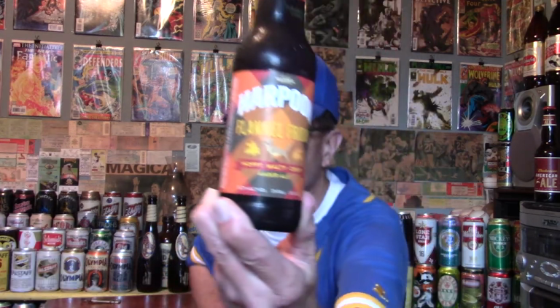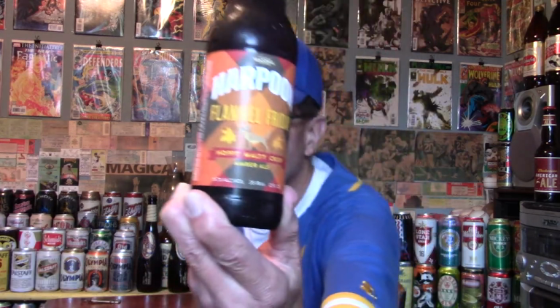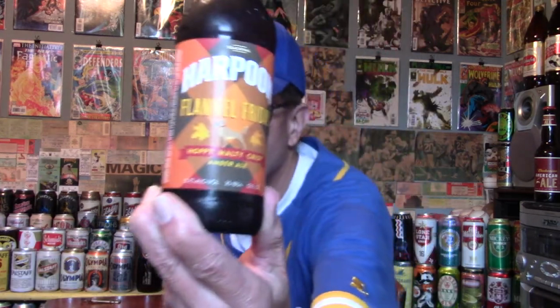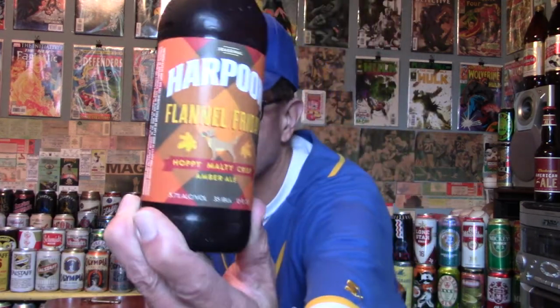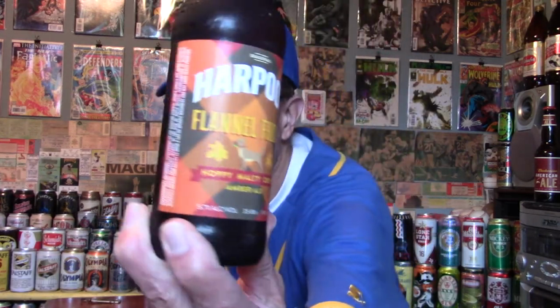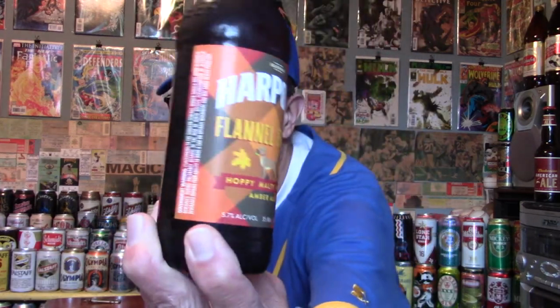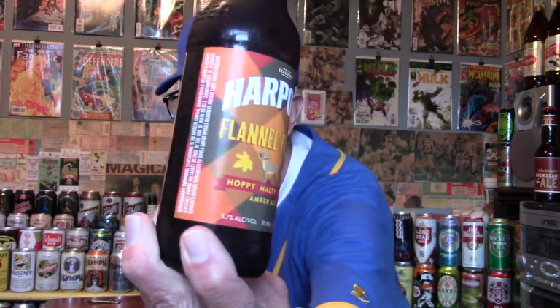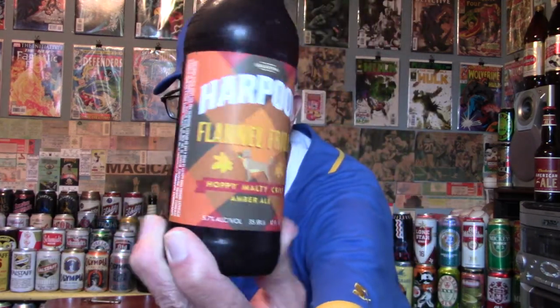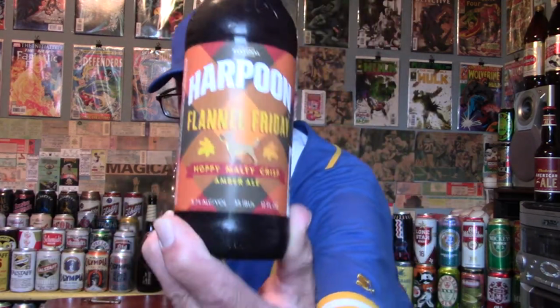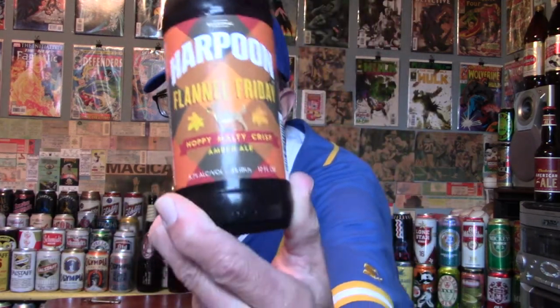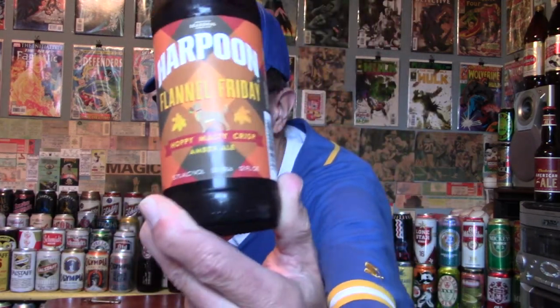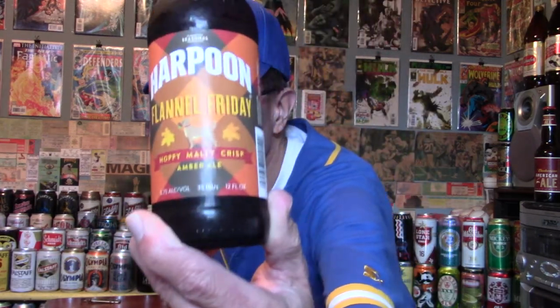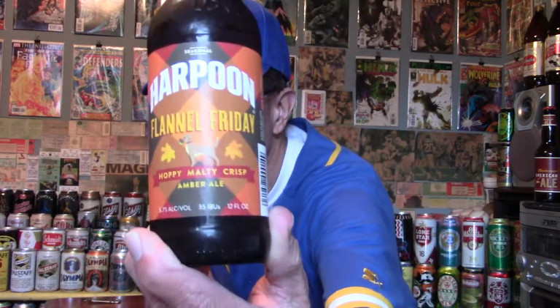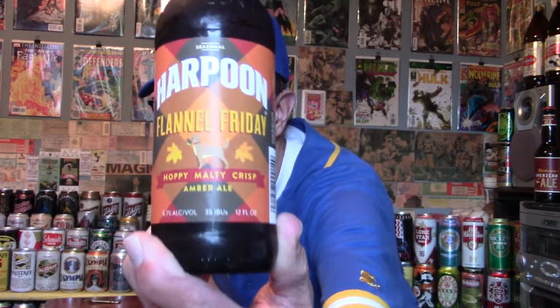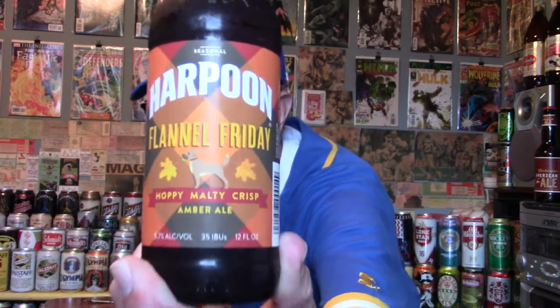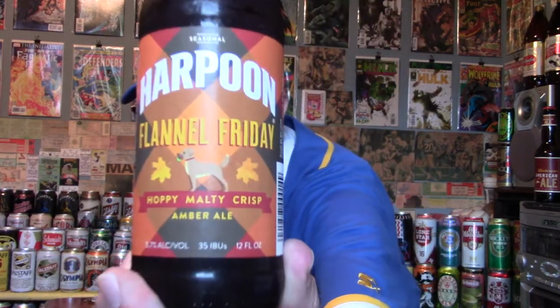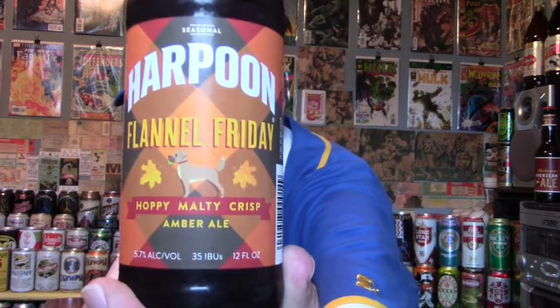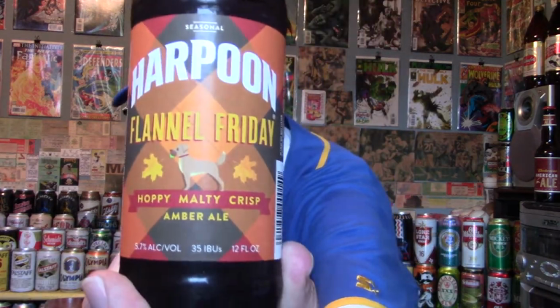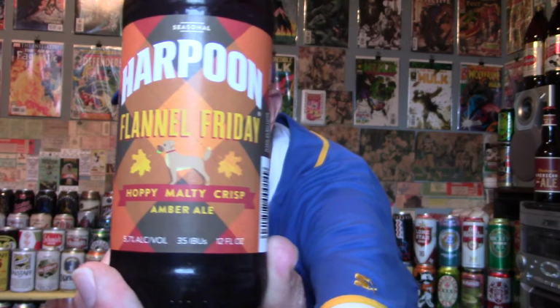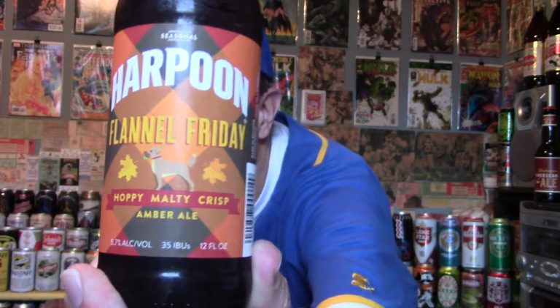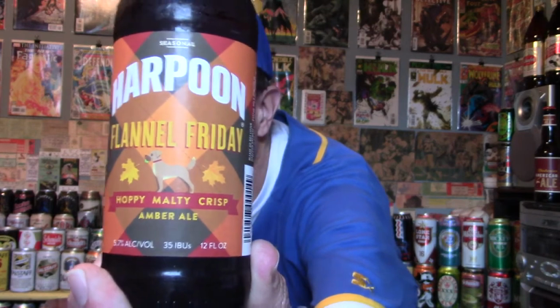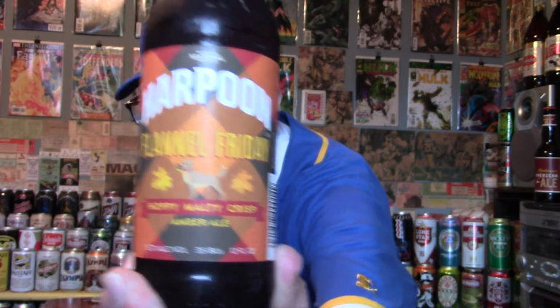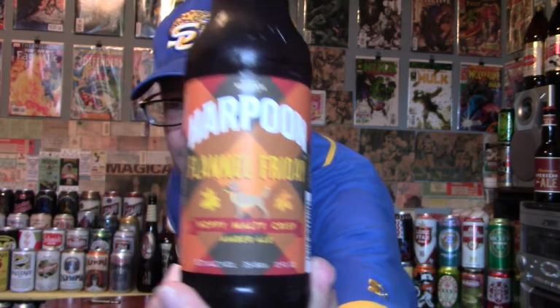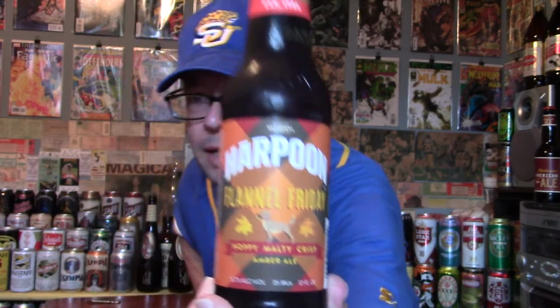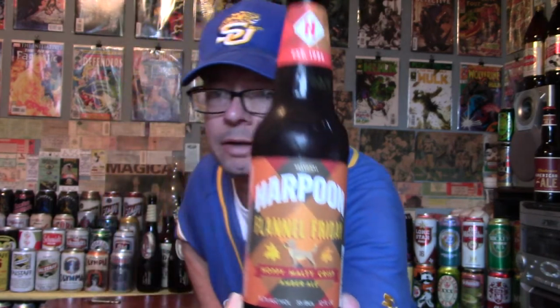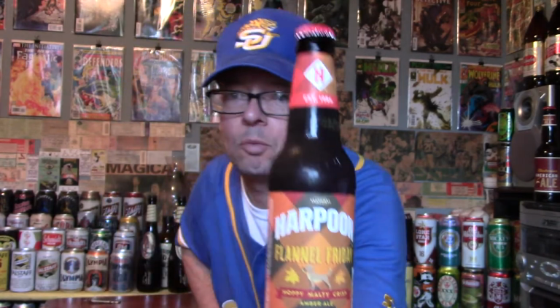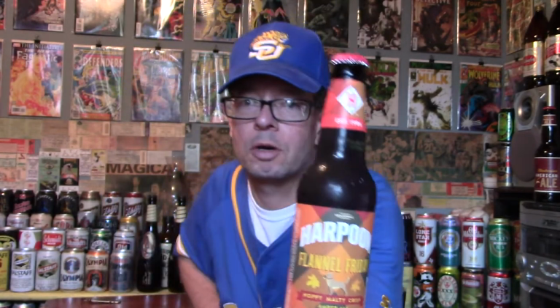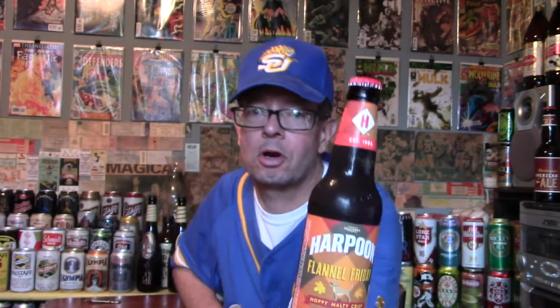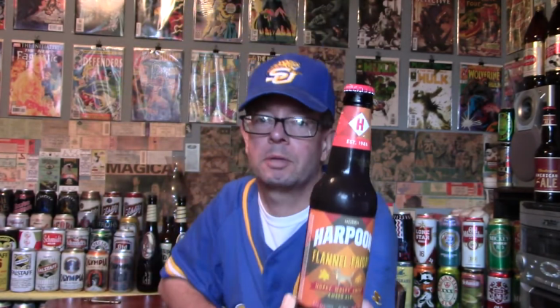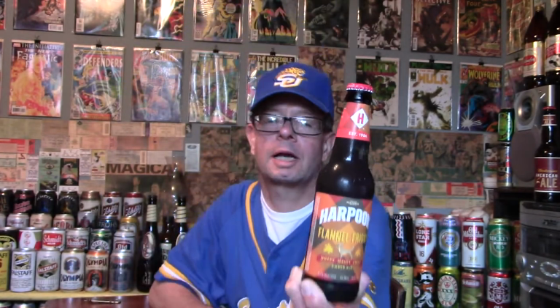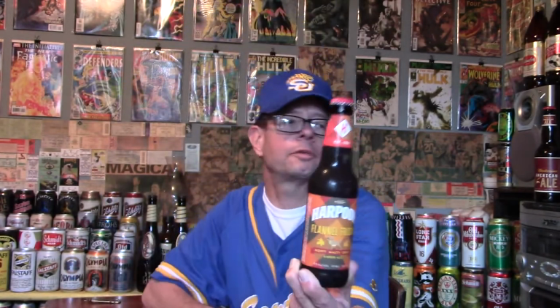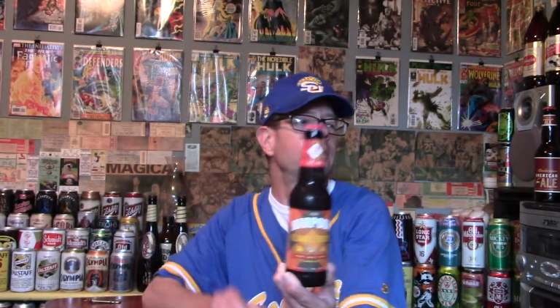The ingredients — they don't say on the website, but apparently water, barley malt, hops, and yeast.